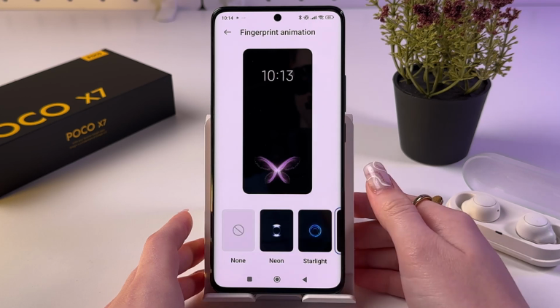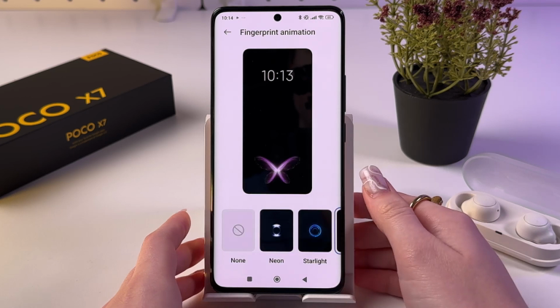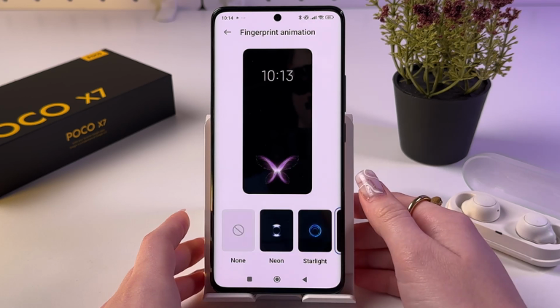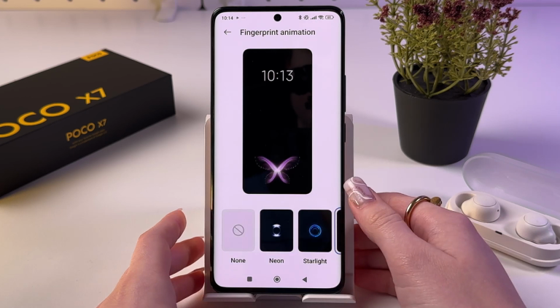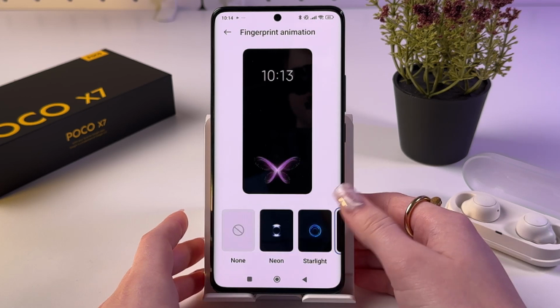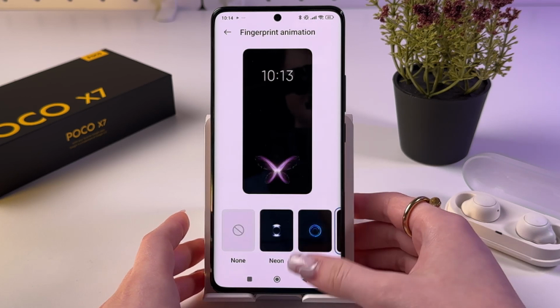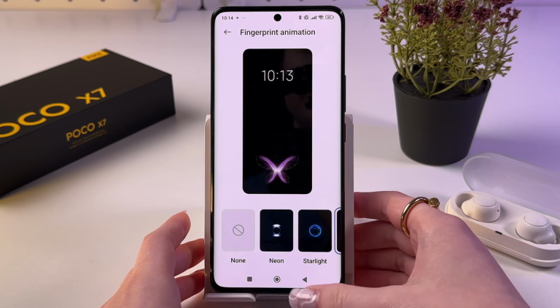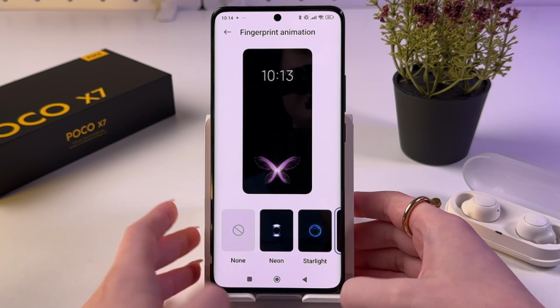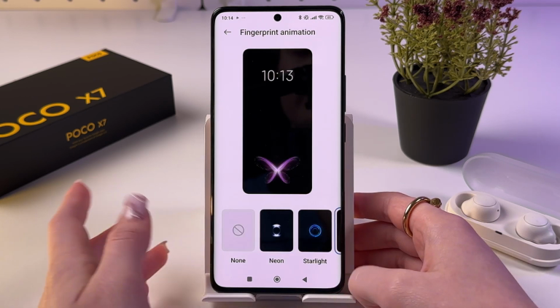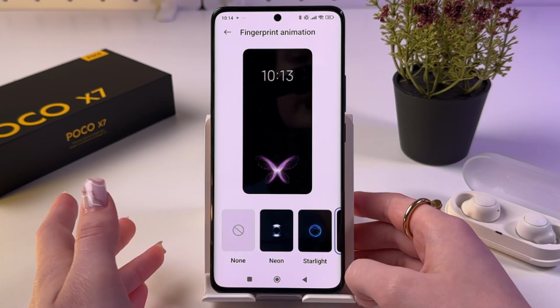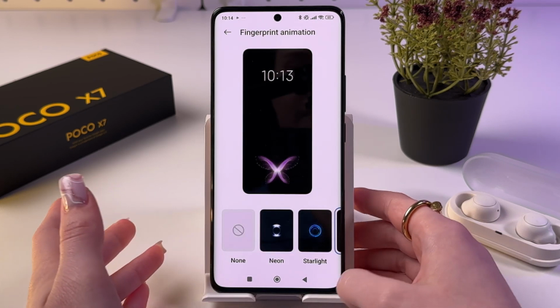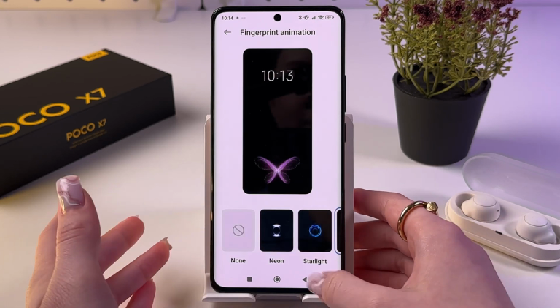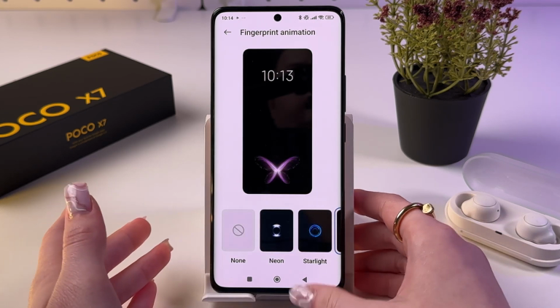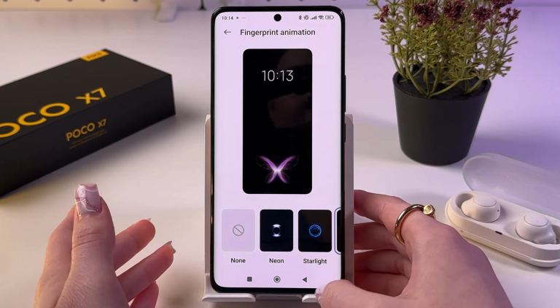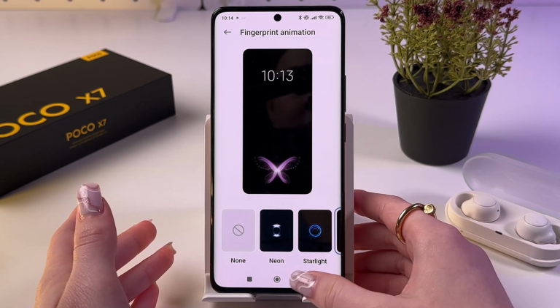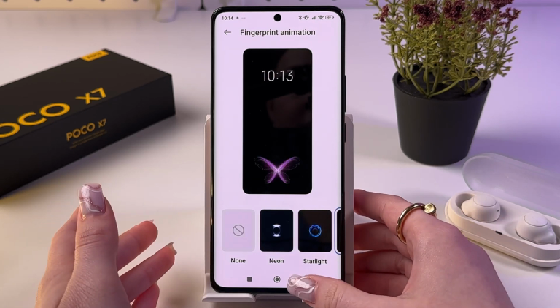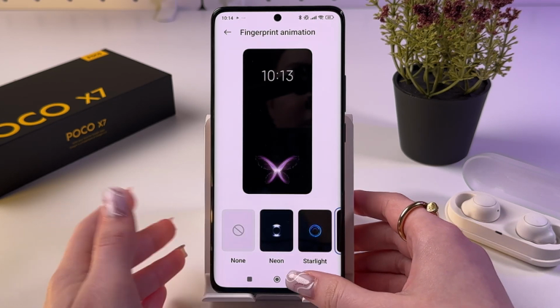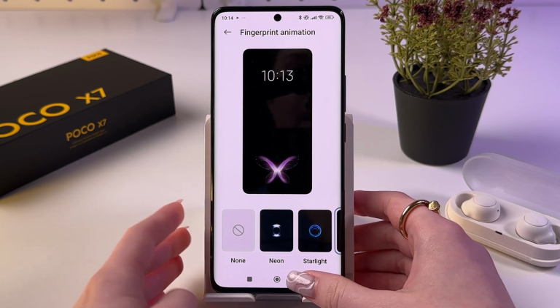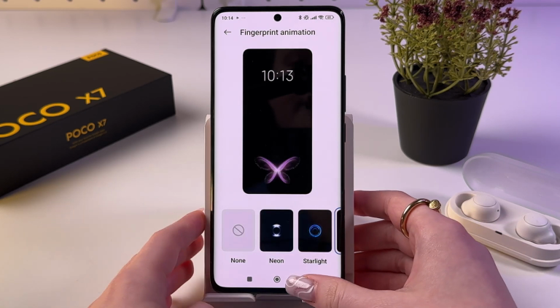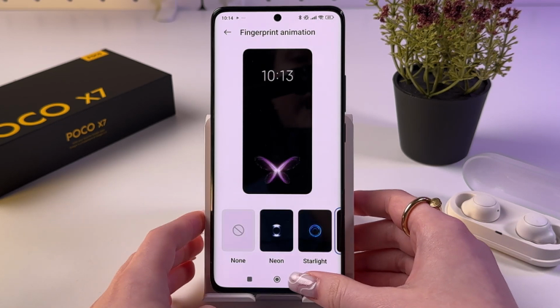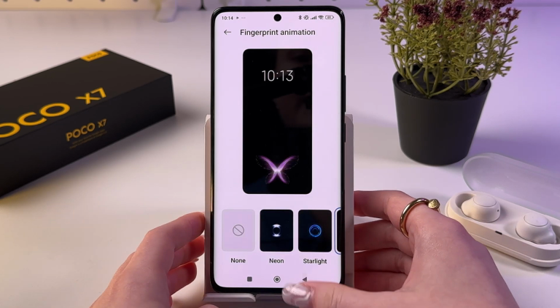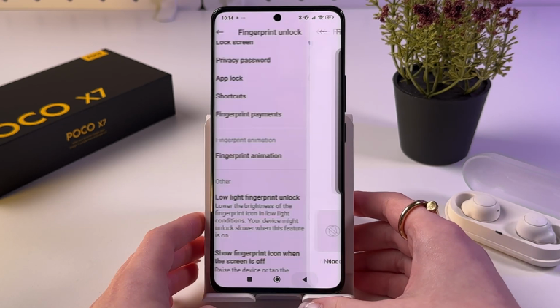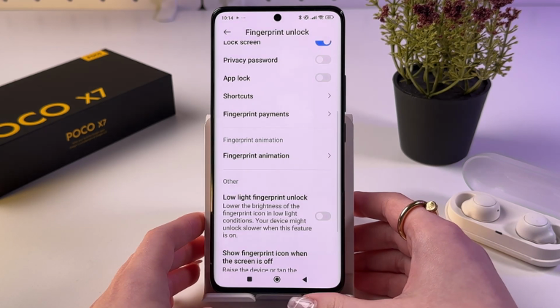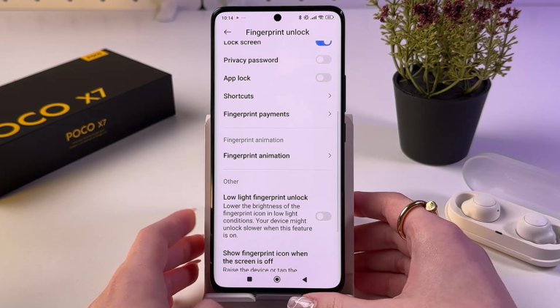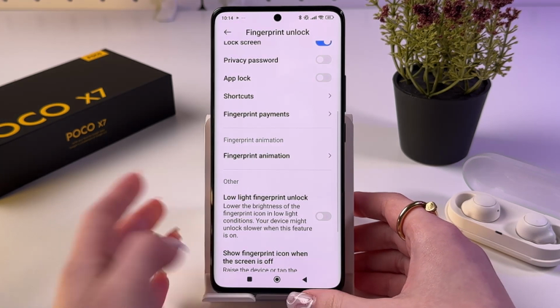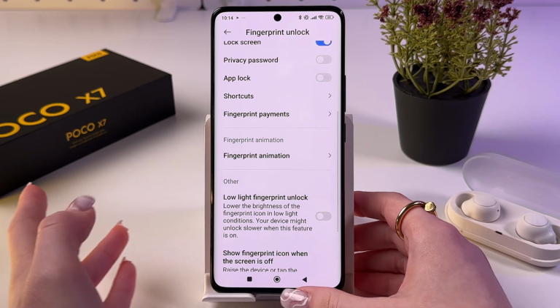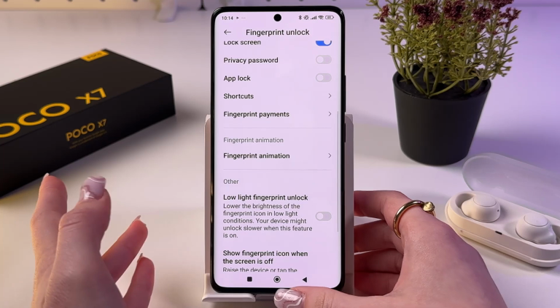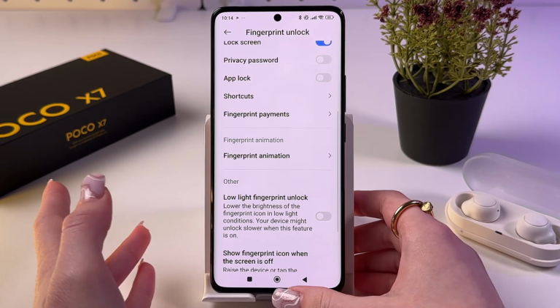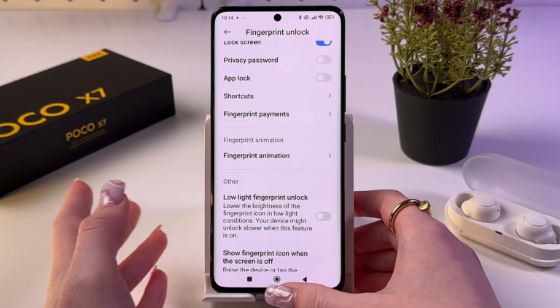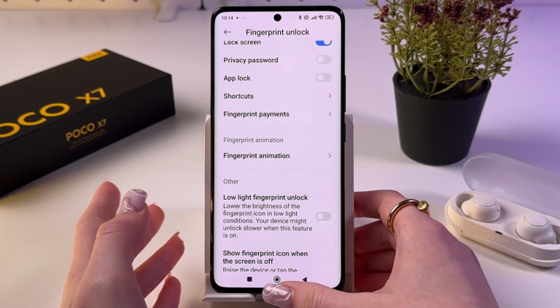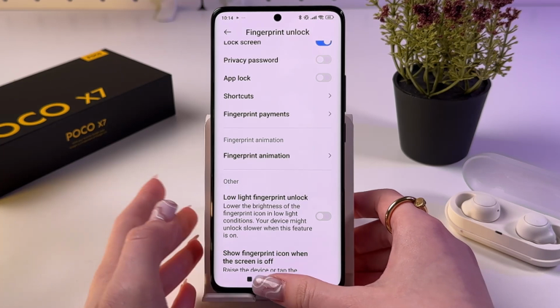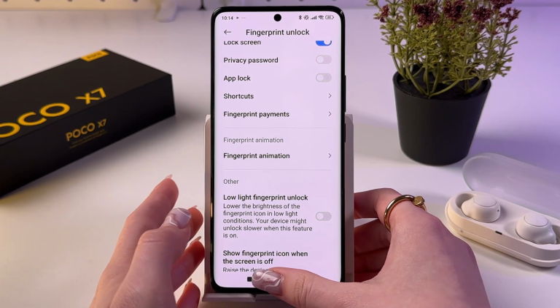So I'm going to choose the purple butterfly. To confirm the choice, simply use the back arrow. And now let's test it.